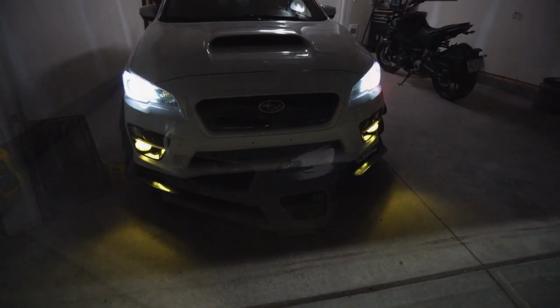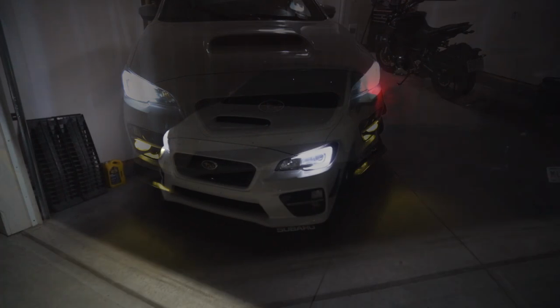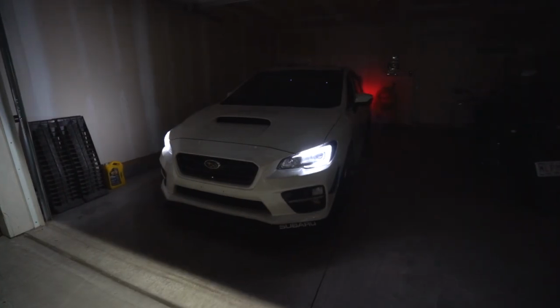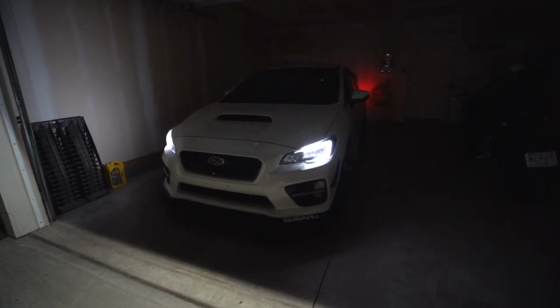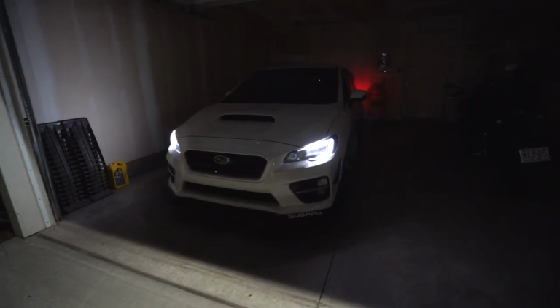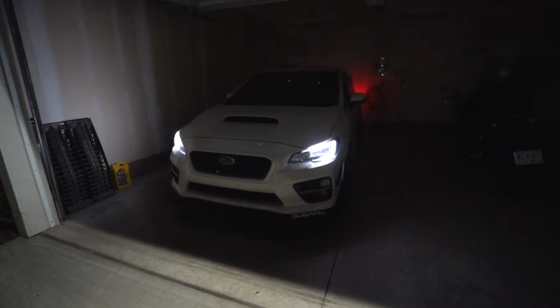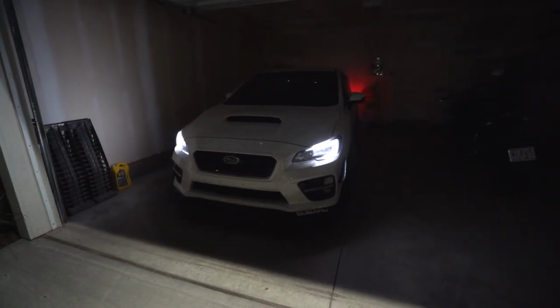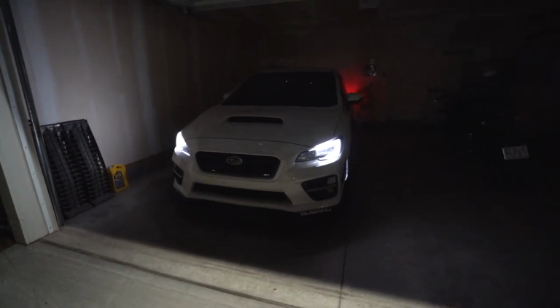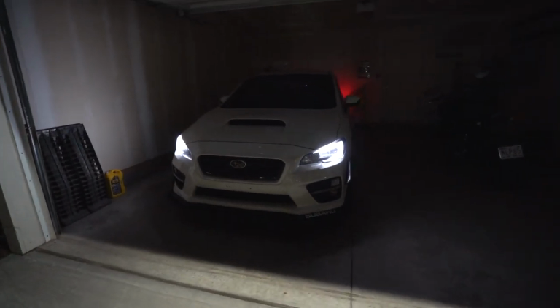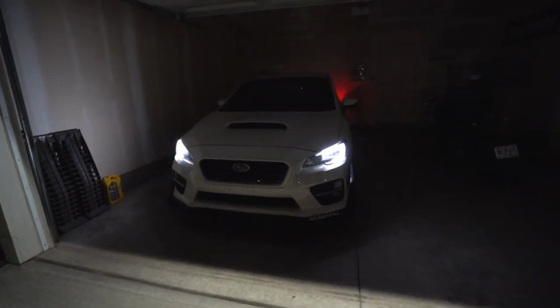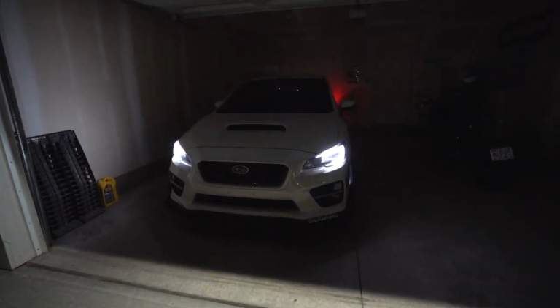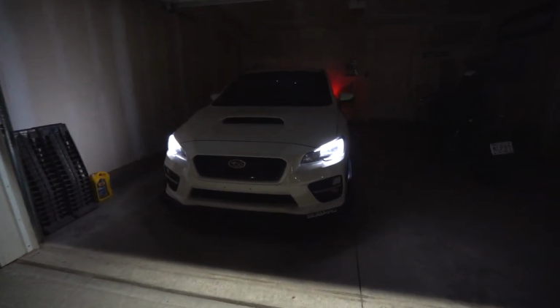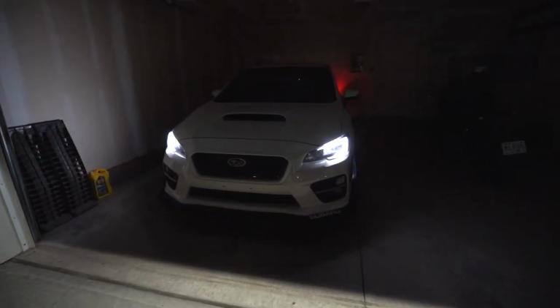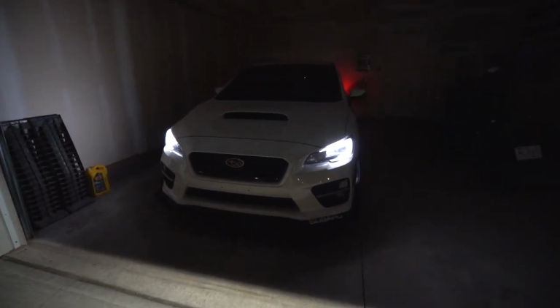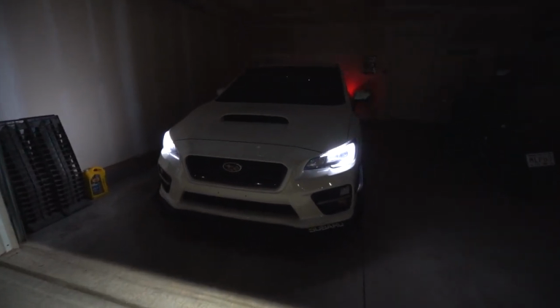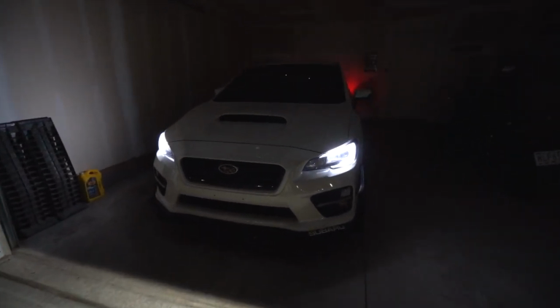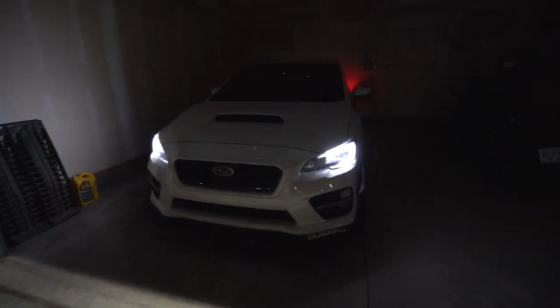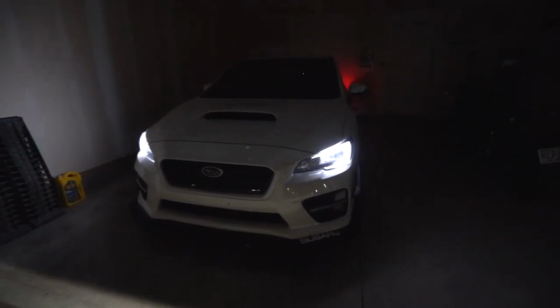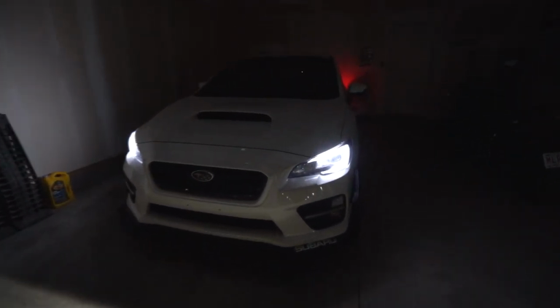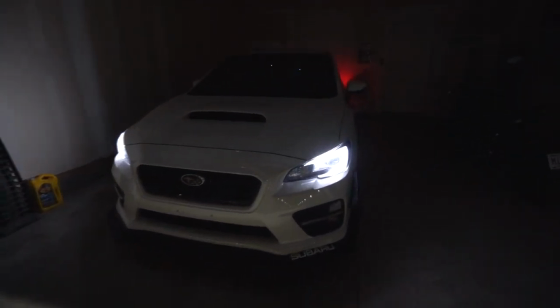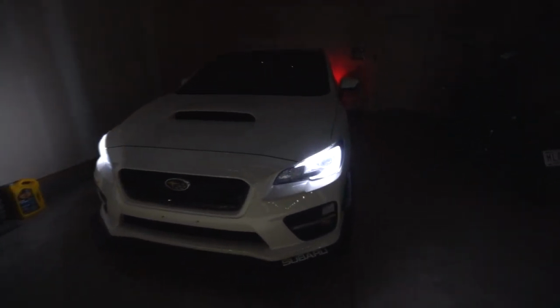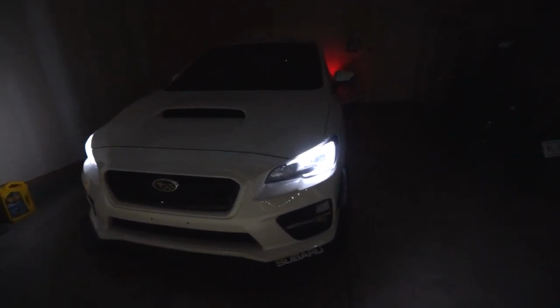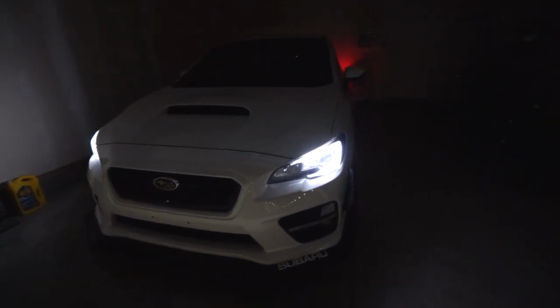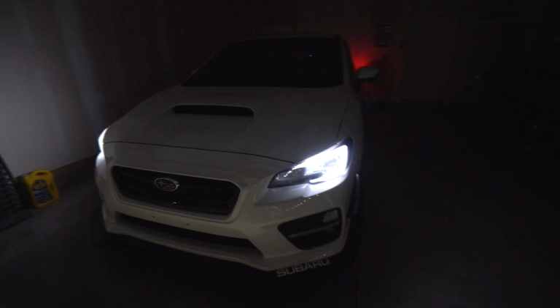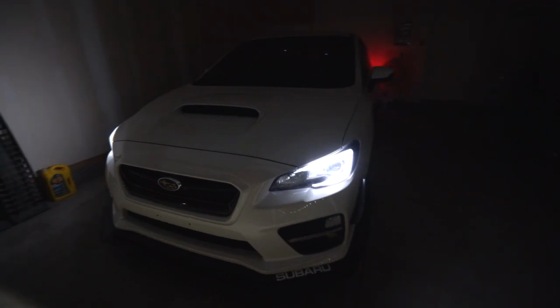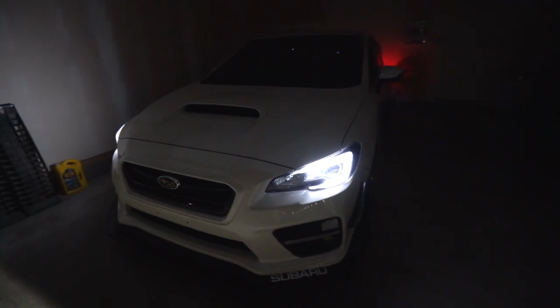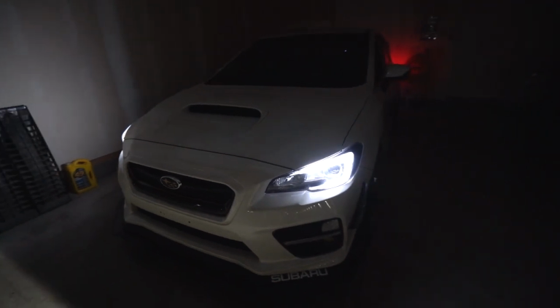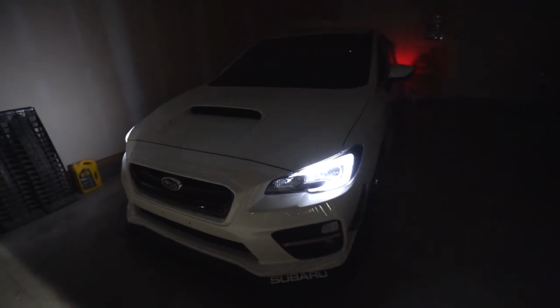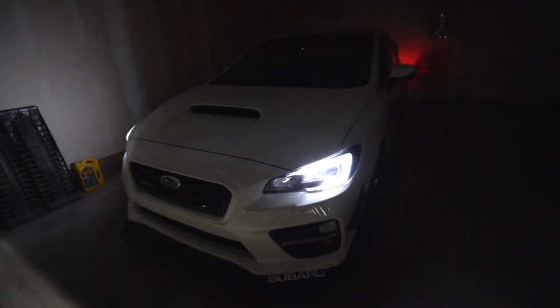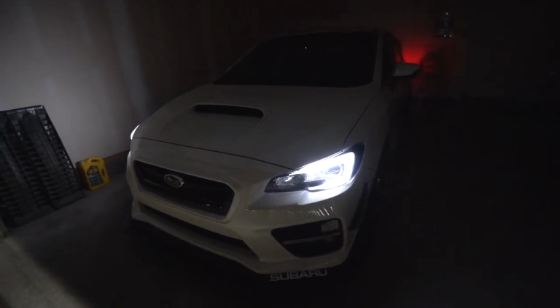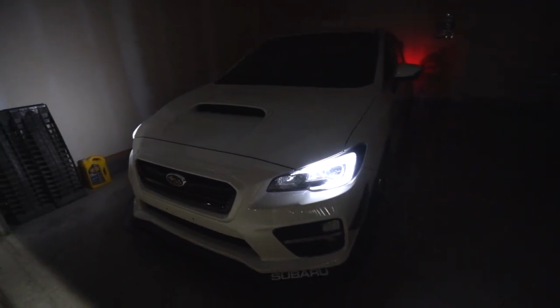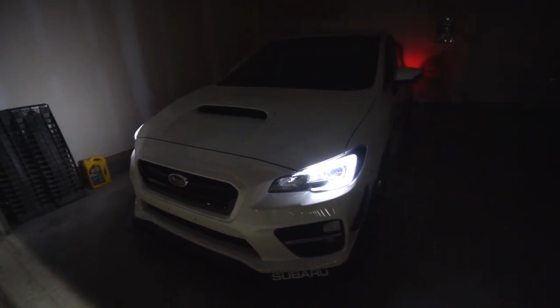Yo guys, what is up, what's going on? Something that I get asked most frequently about is my headlights on my 2016 WRX.